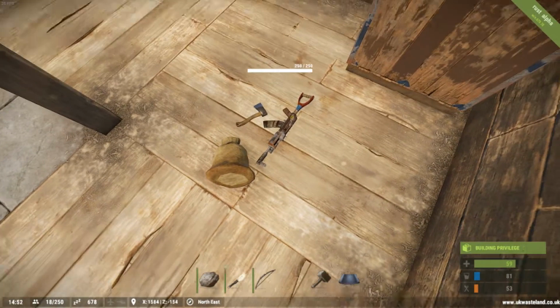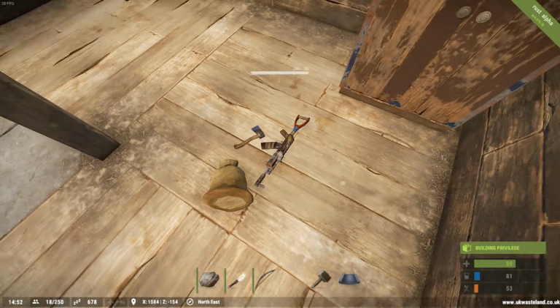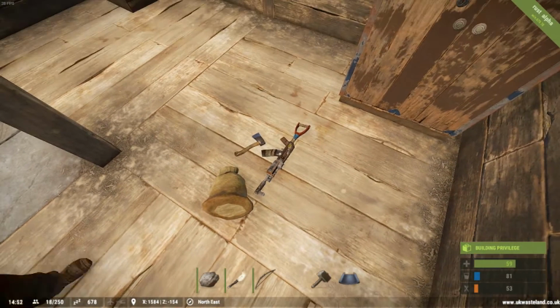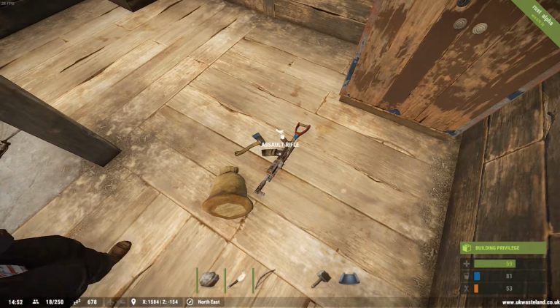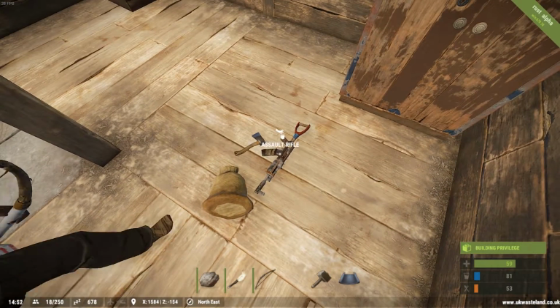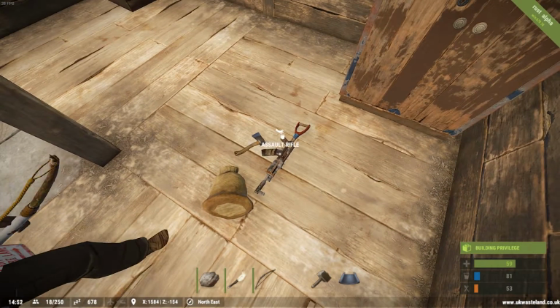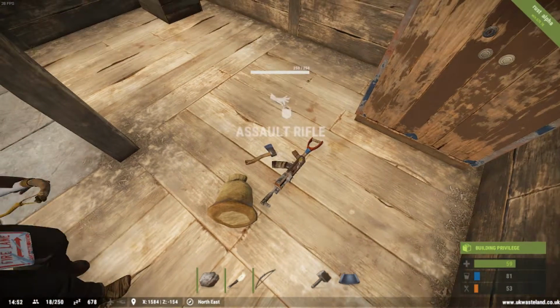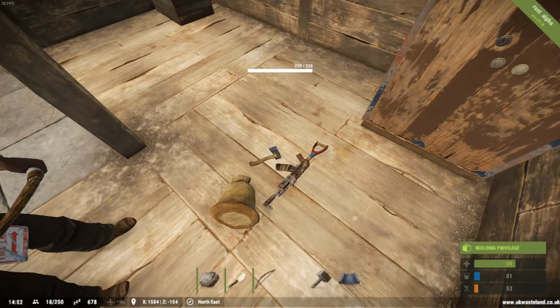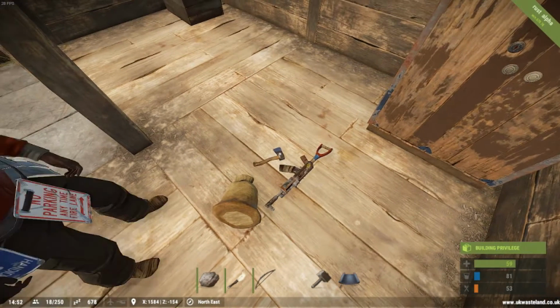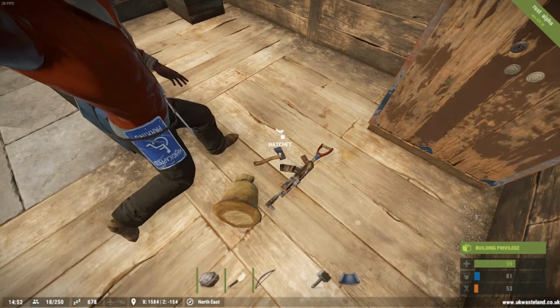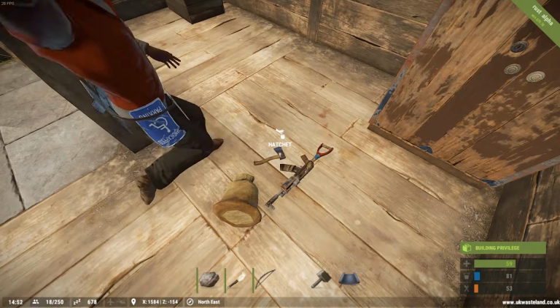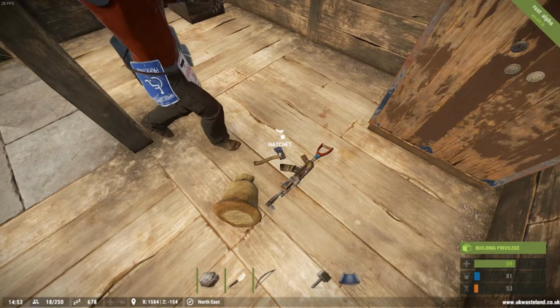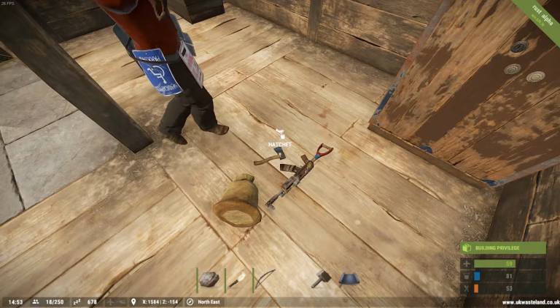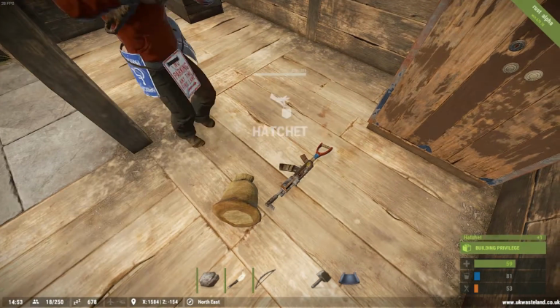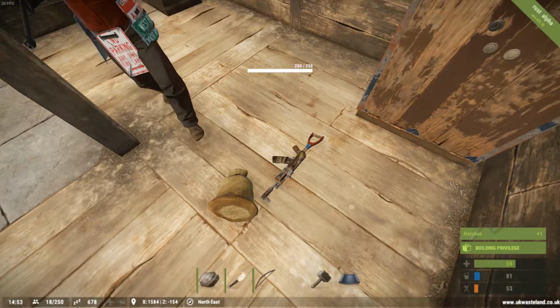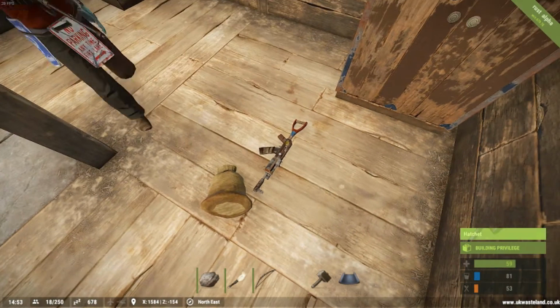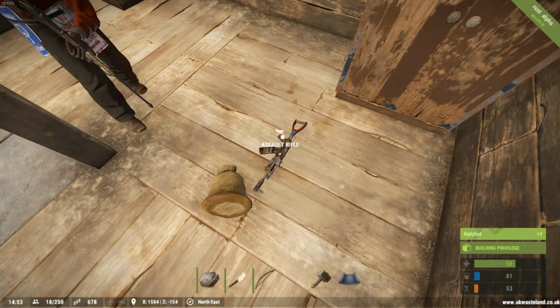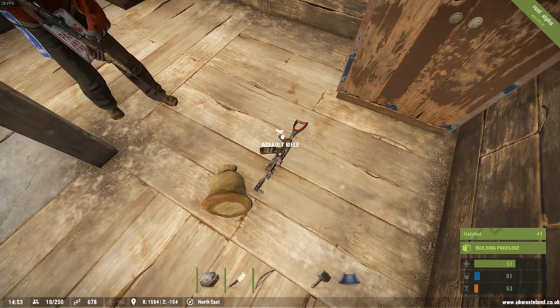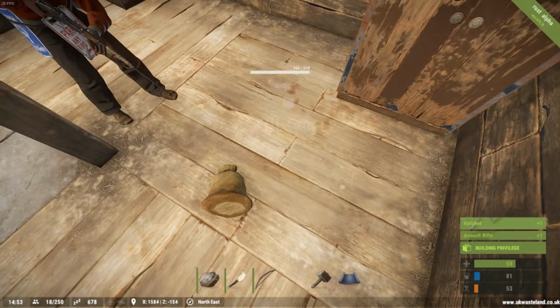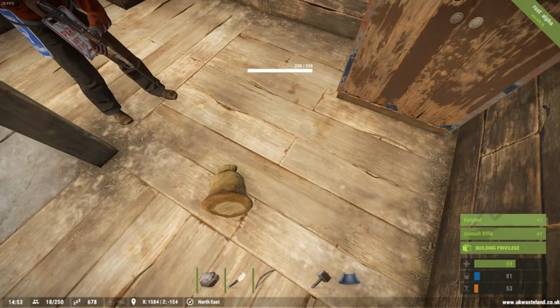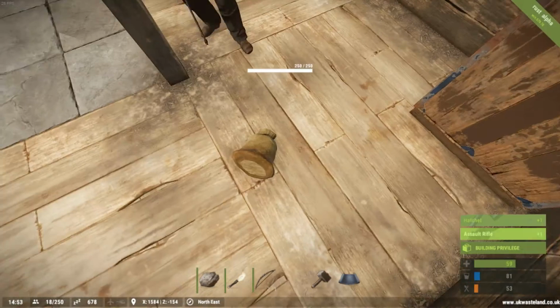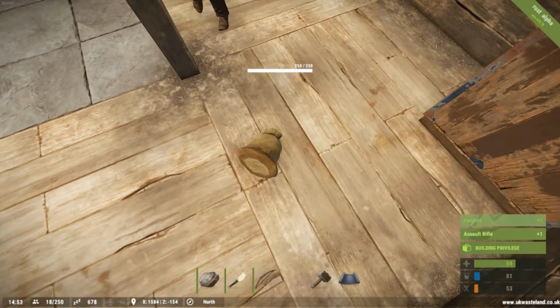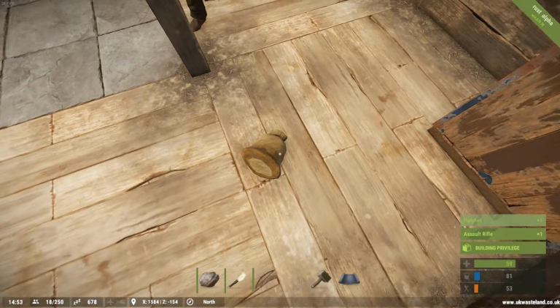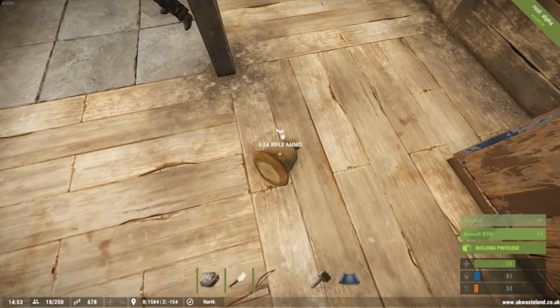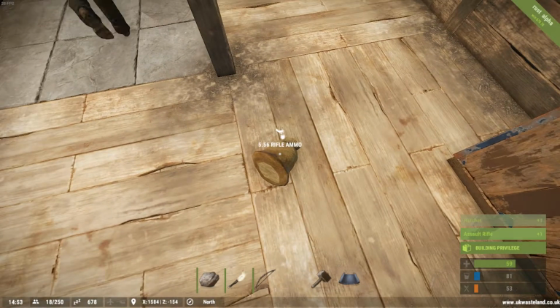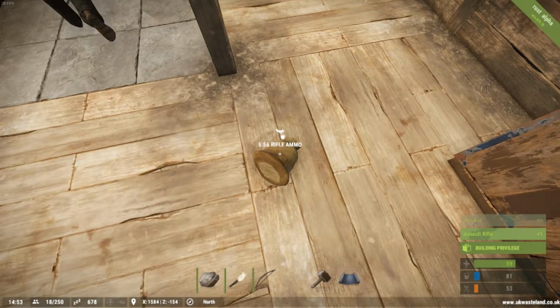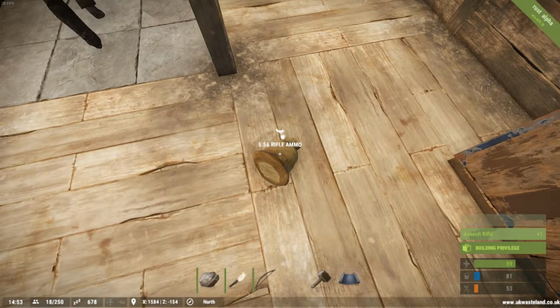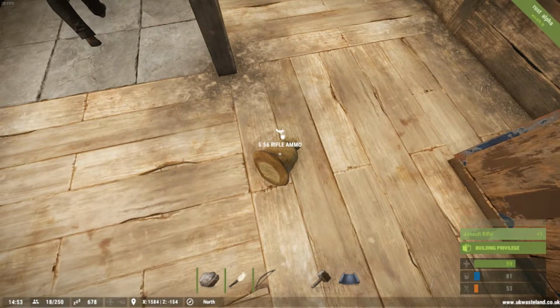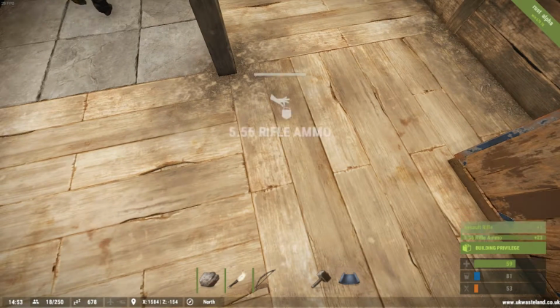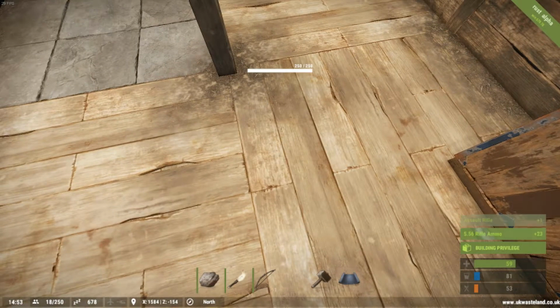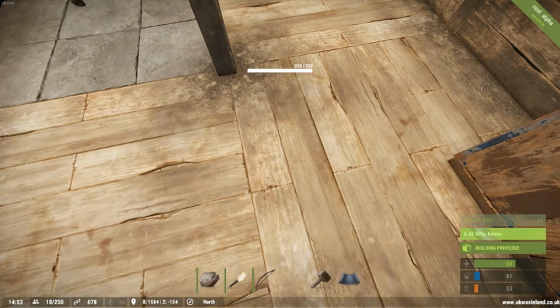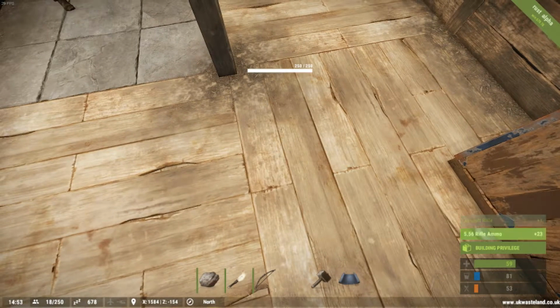What is this? Assault rifle. A hatchet. There you go — and 5.56.